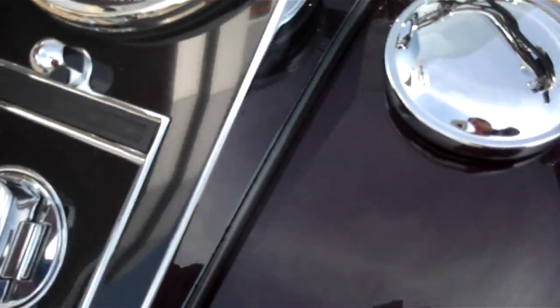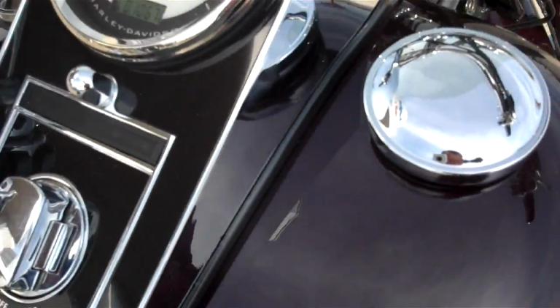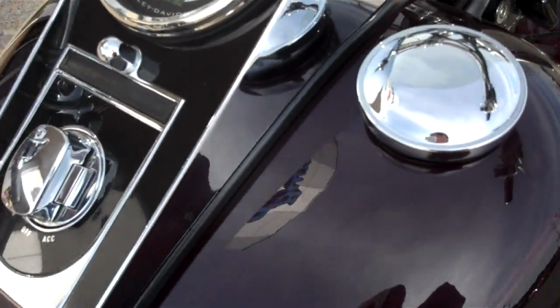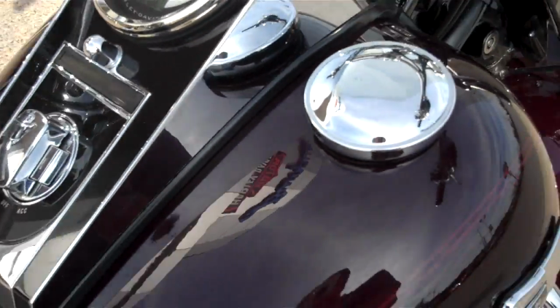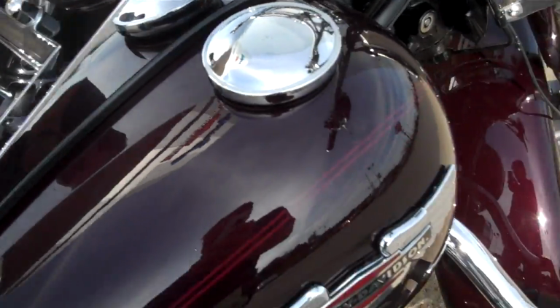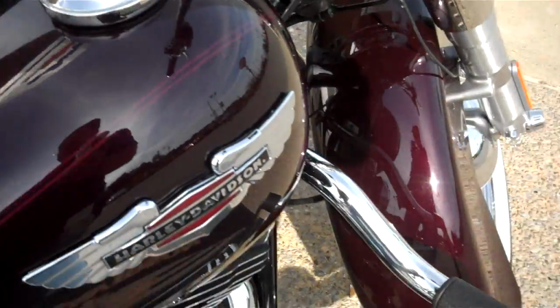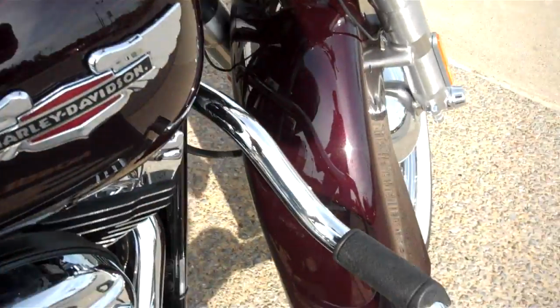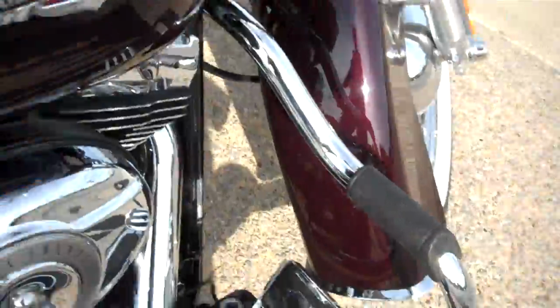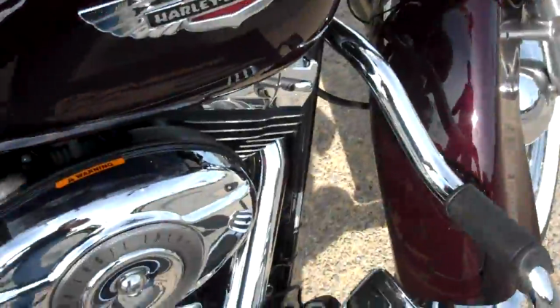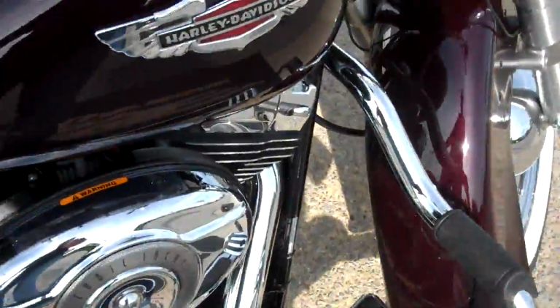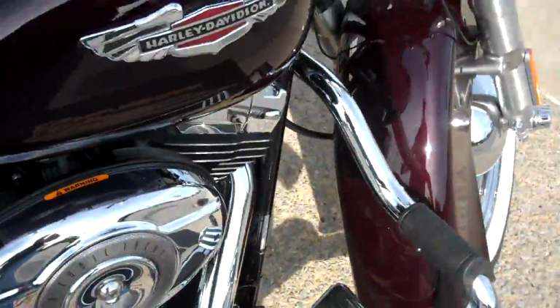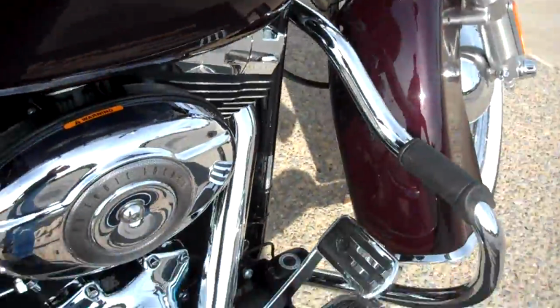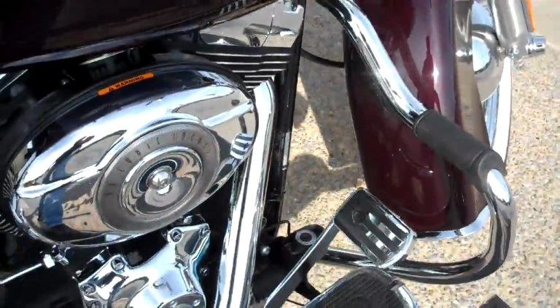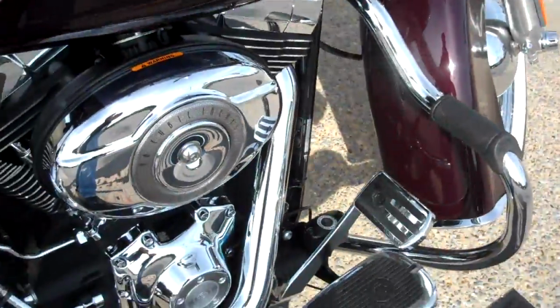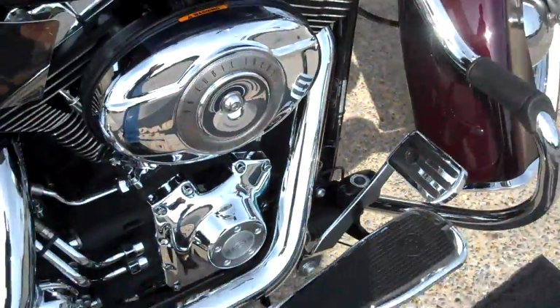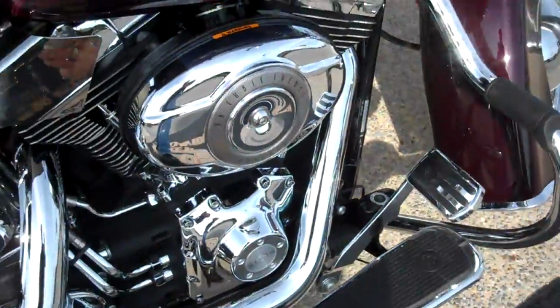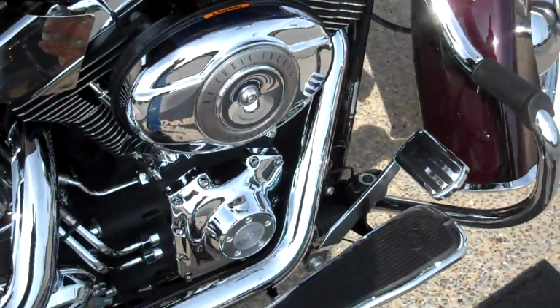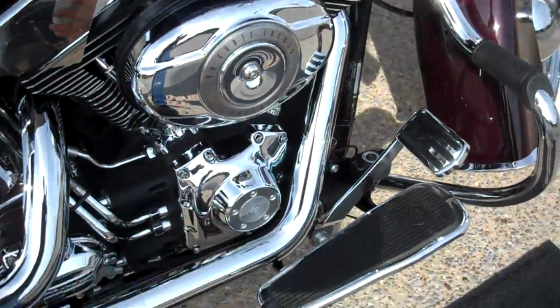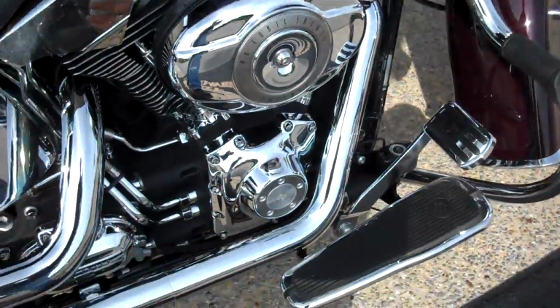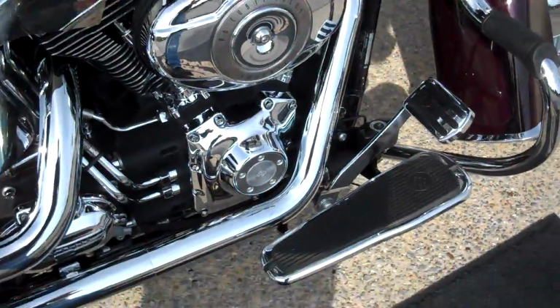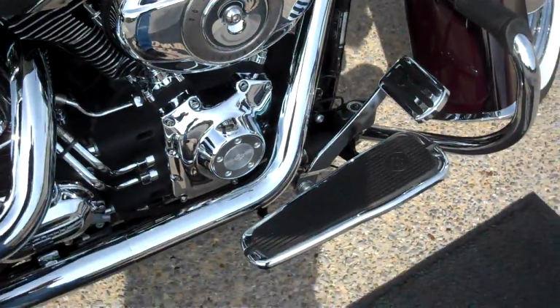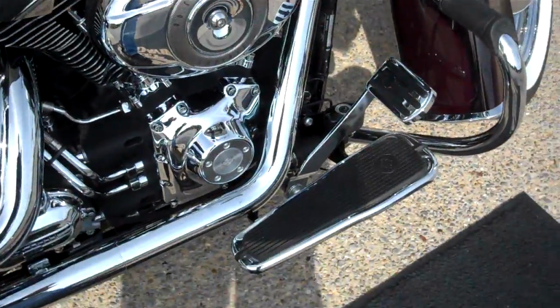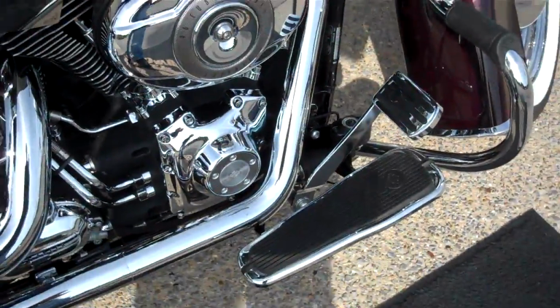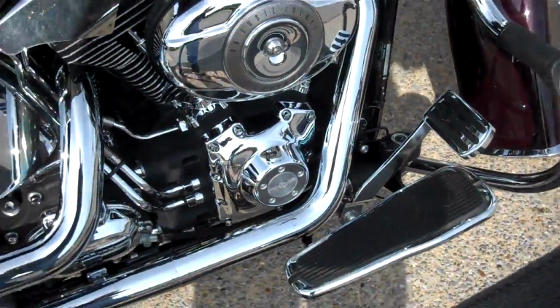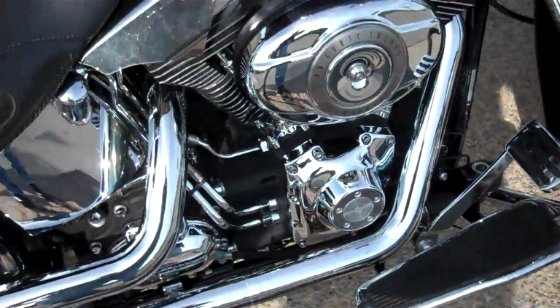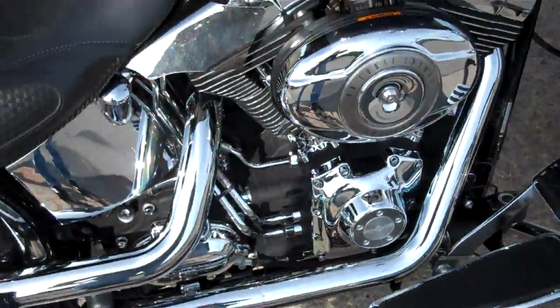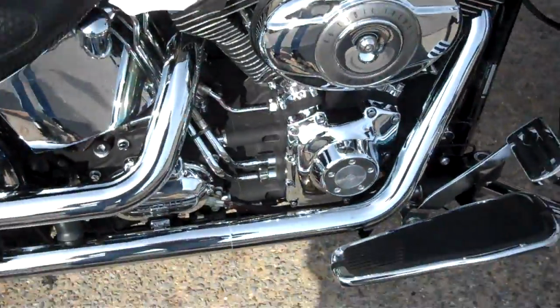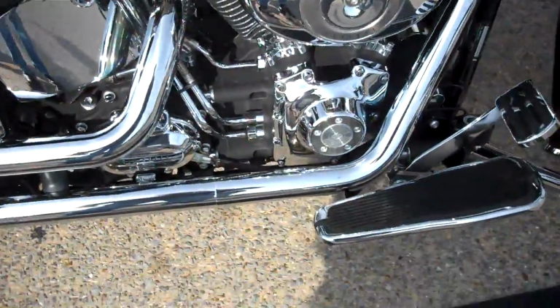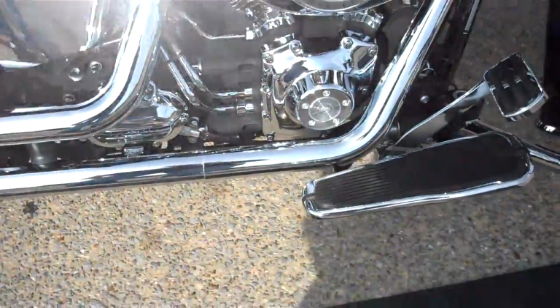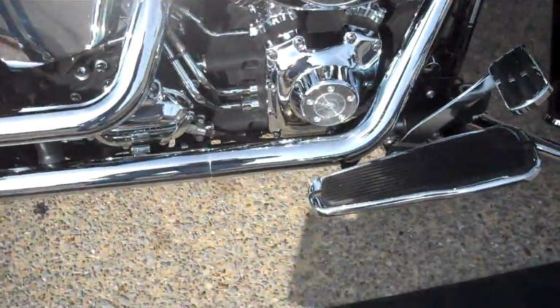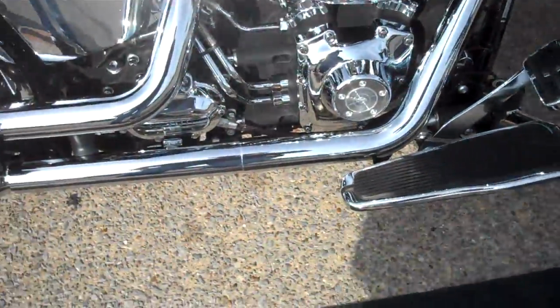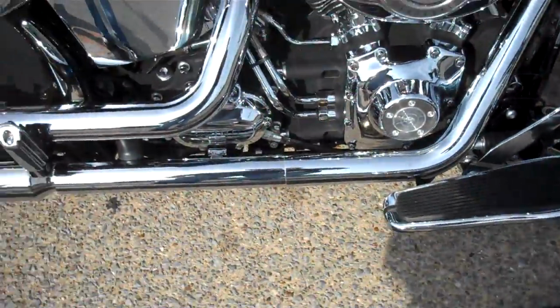The paint is extremely clean. The prior rider took very good care of it.